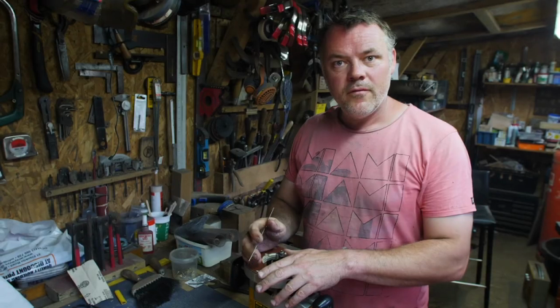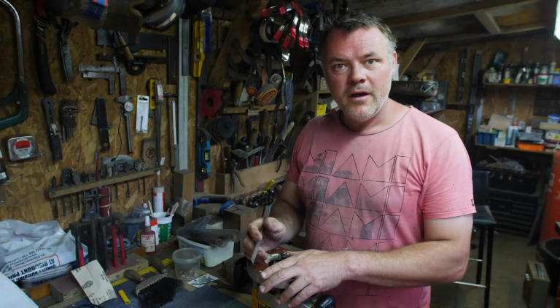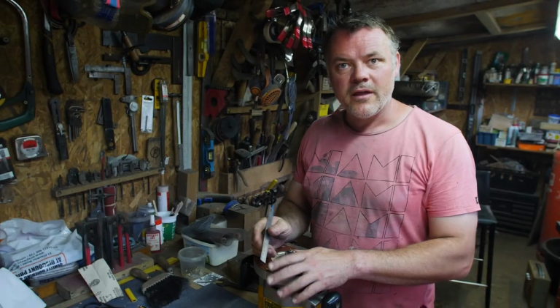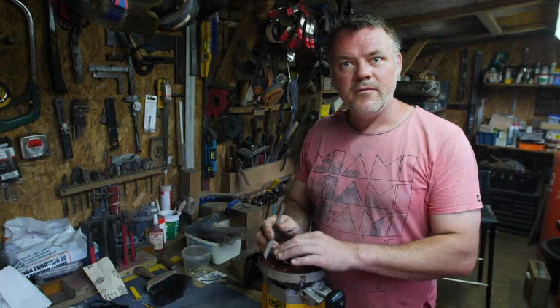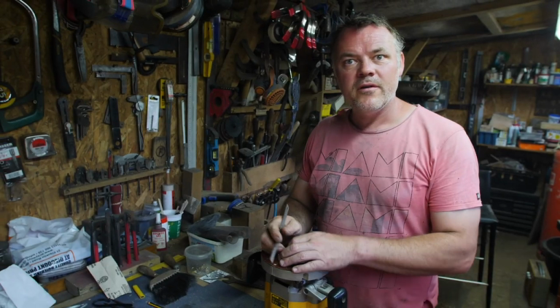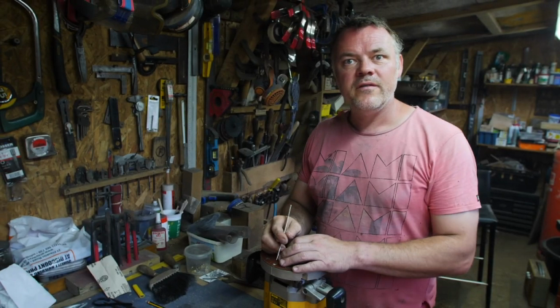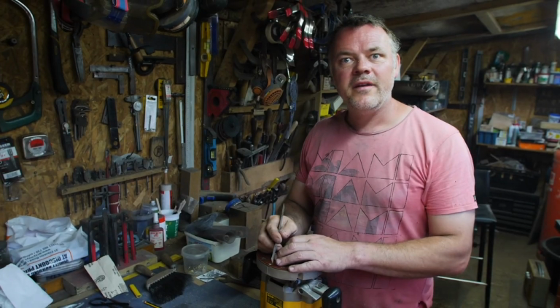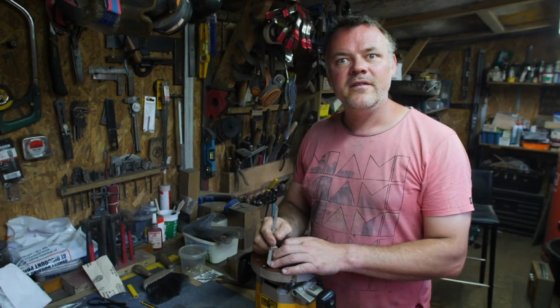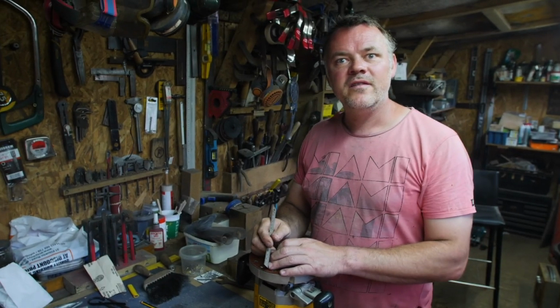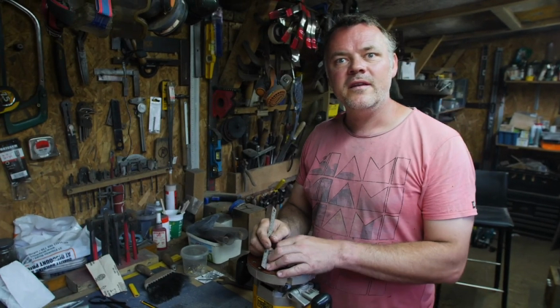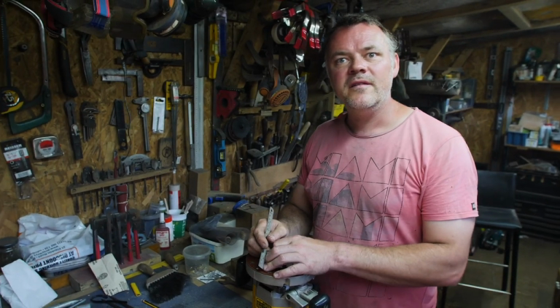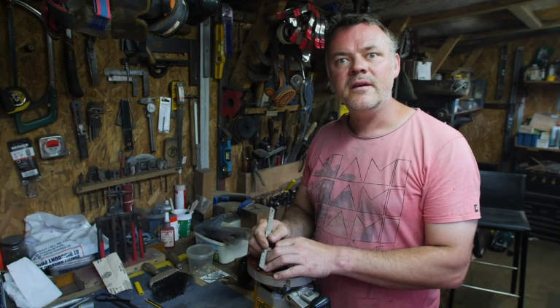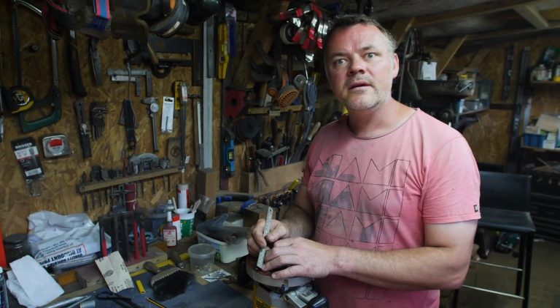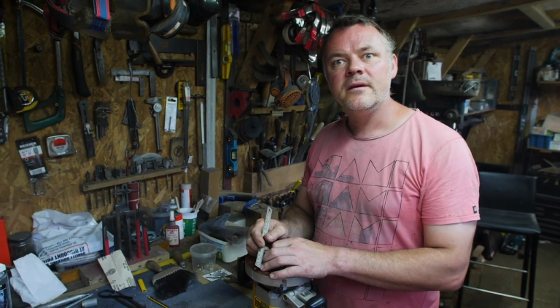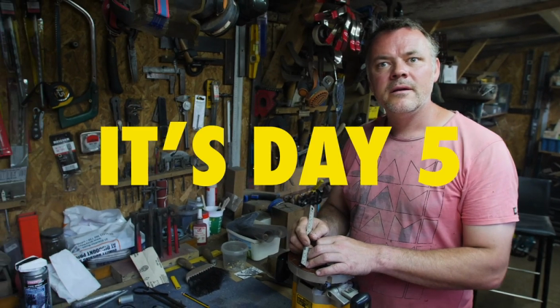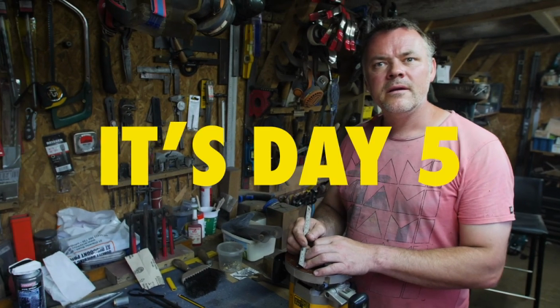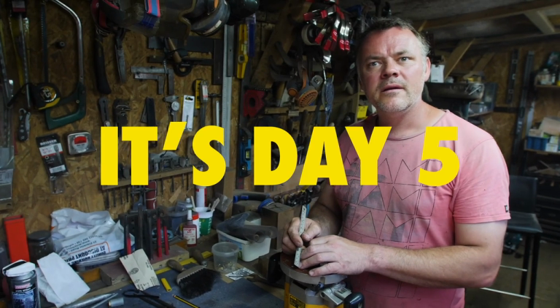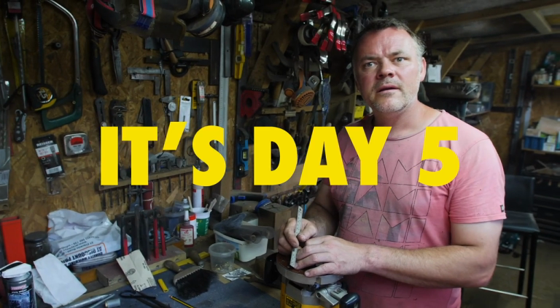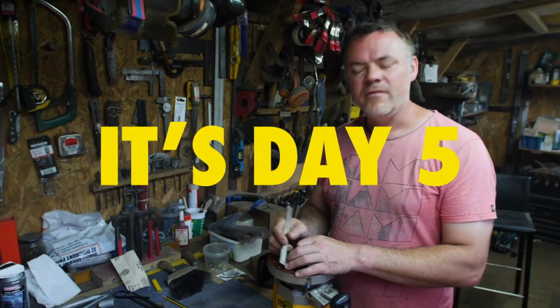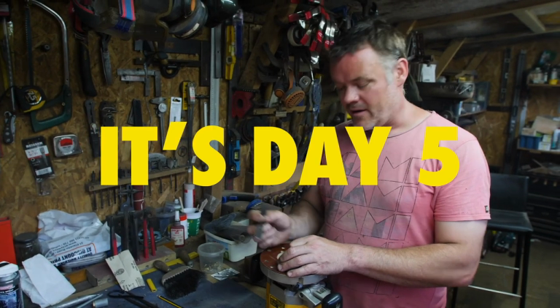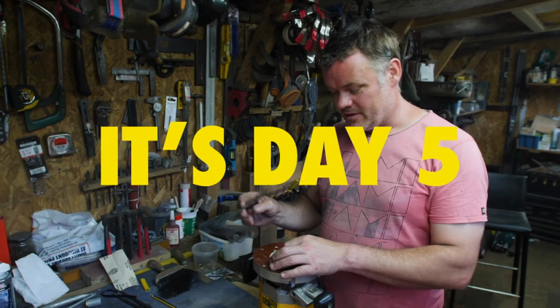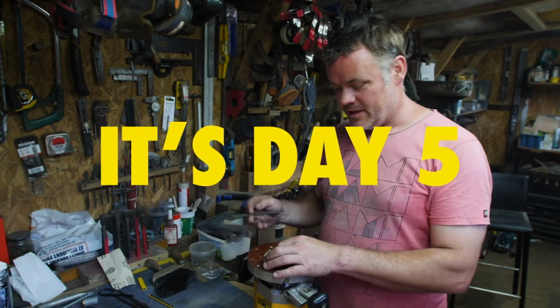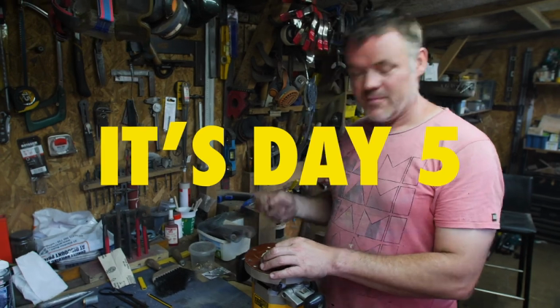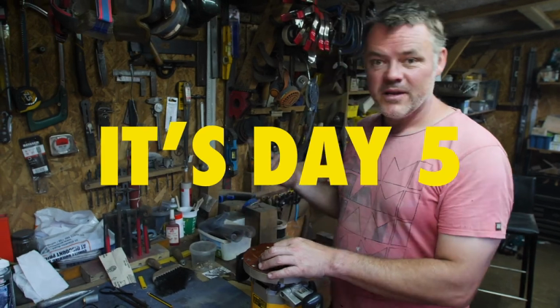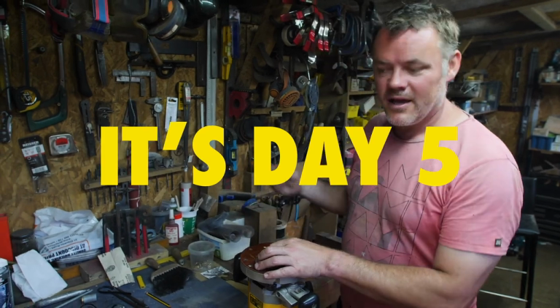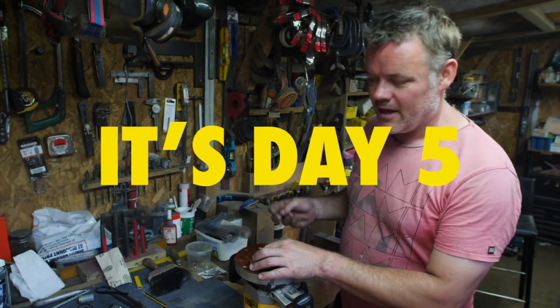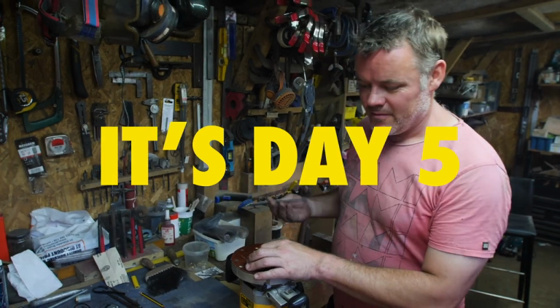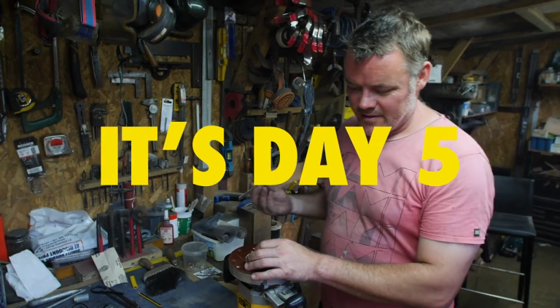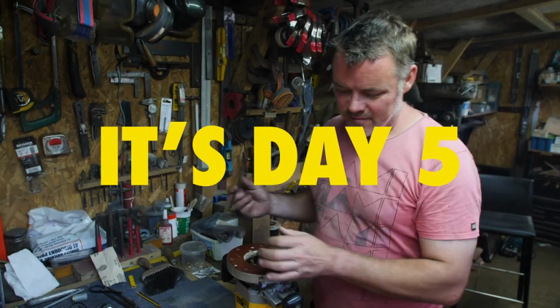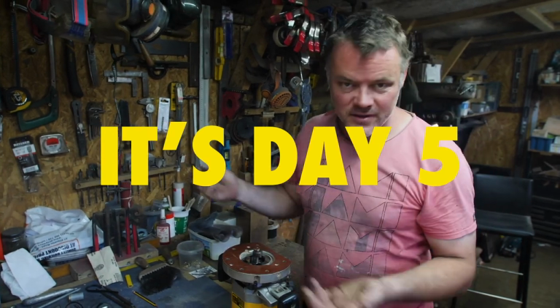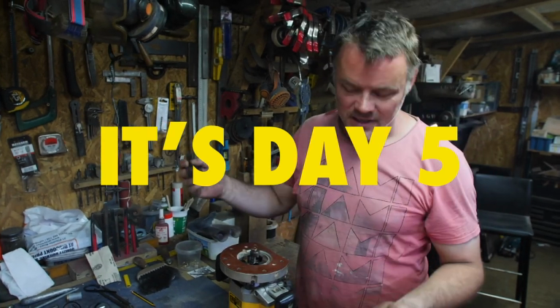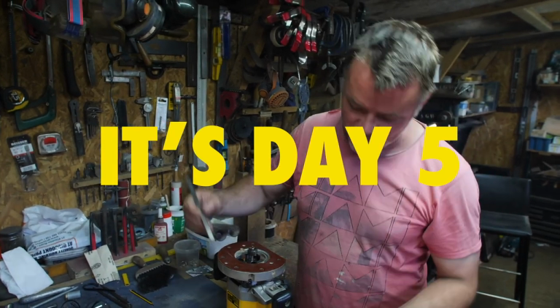Right, I think we're on day six — five or six, something like that anyway. We've lost count.